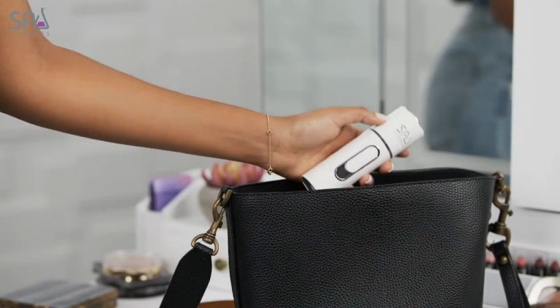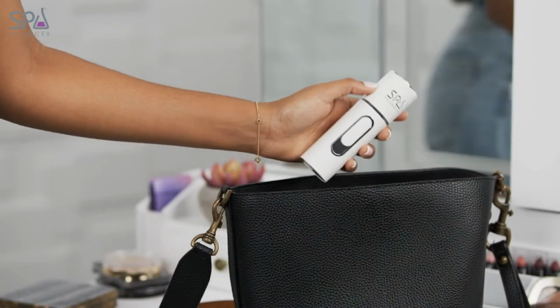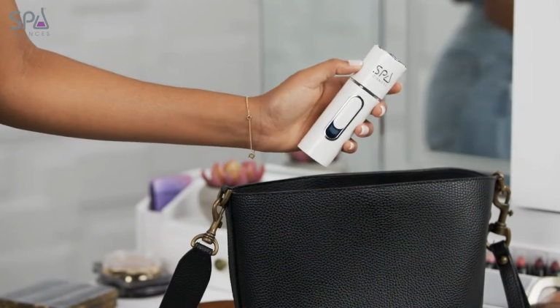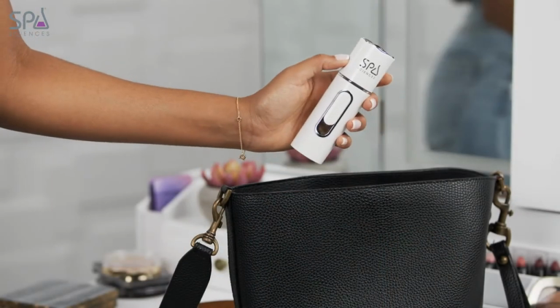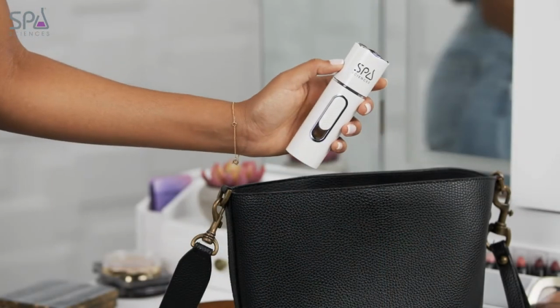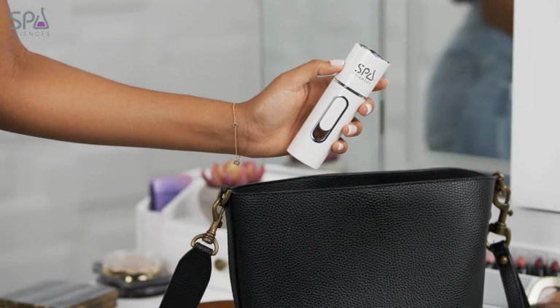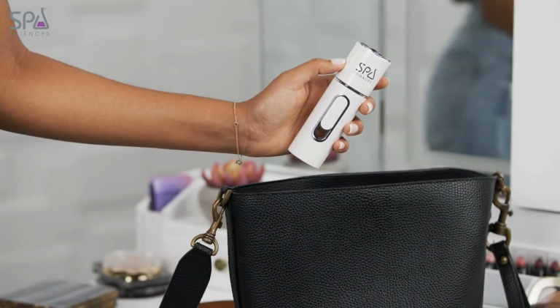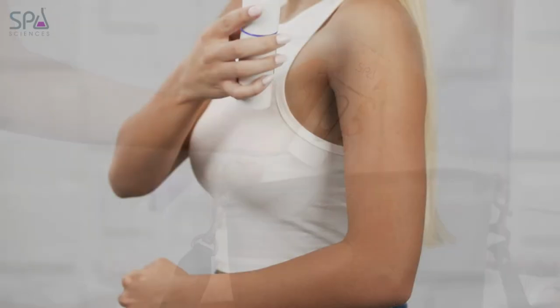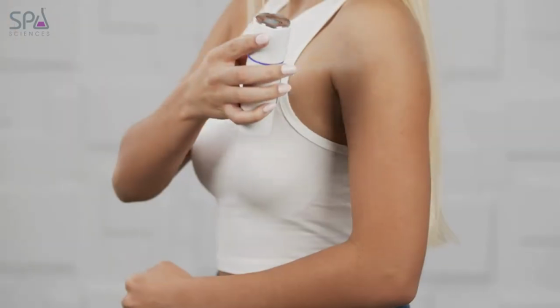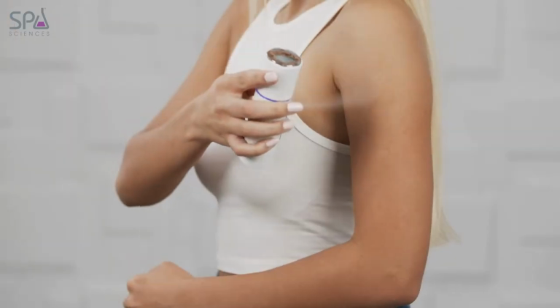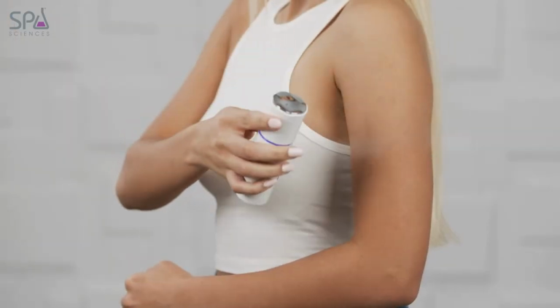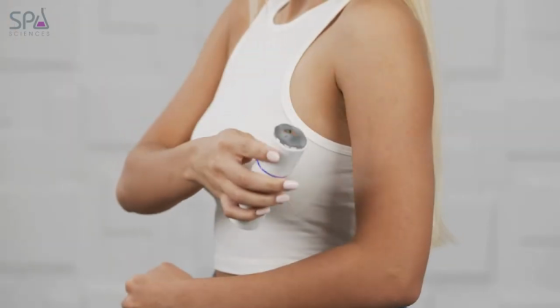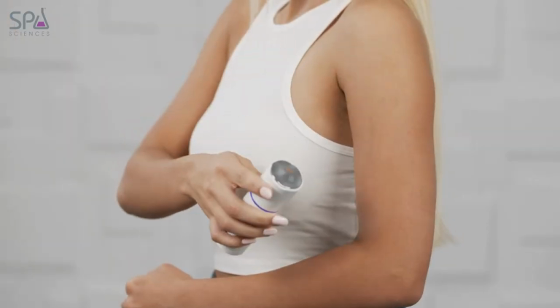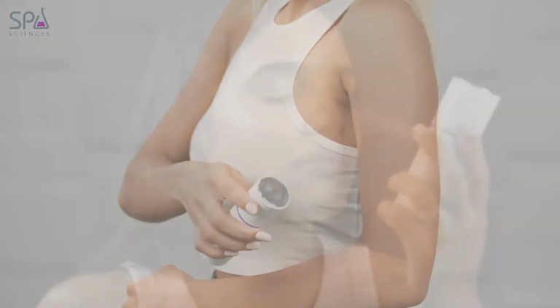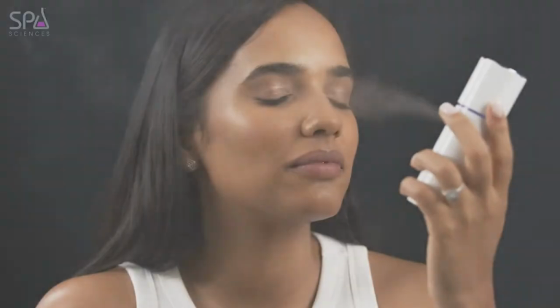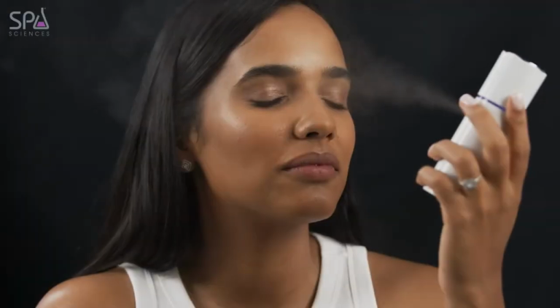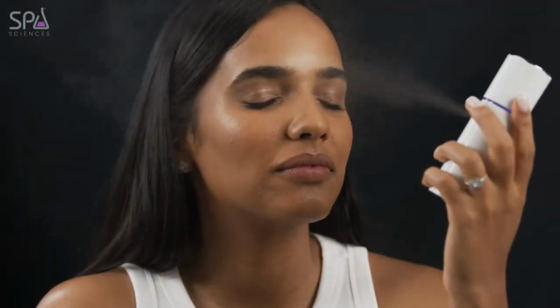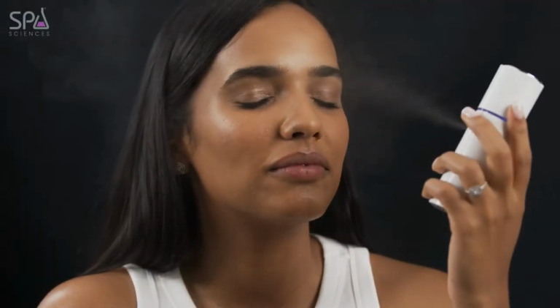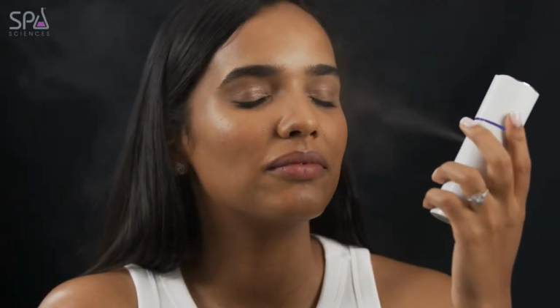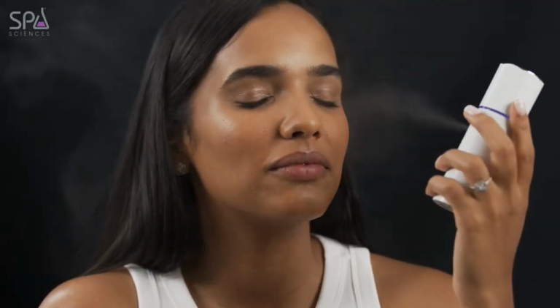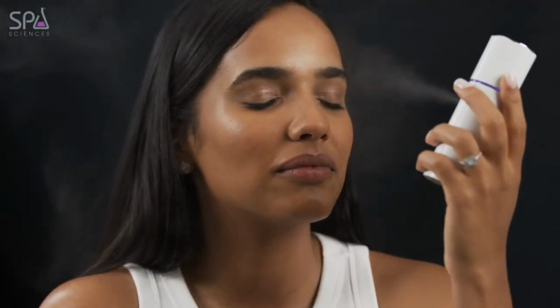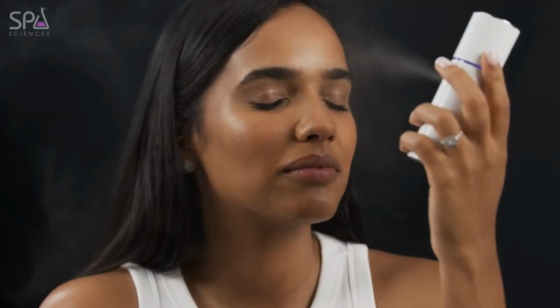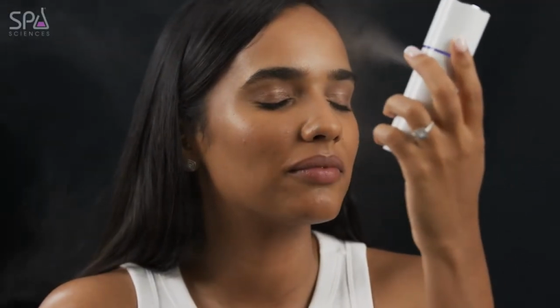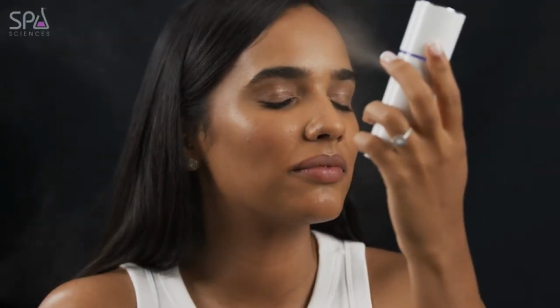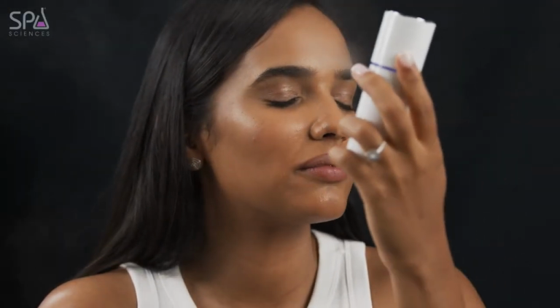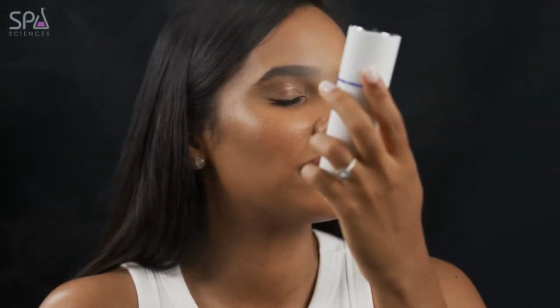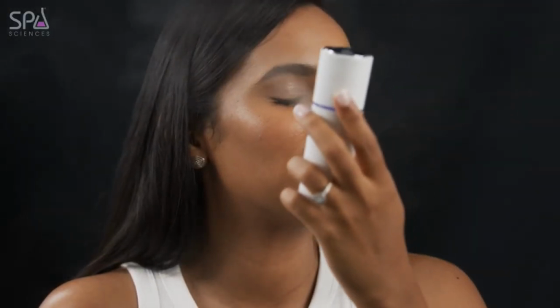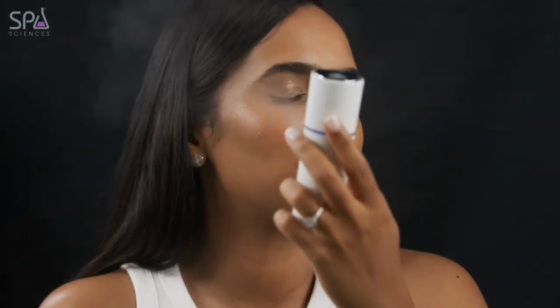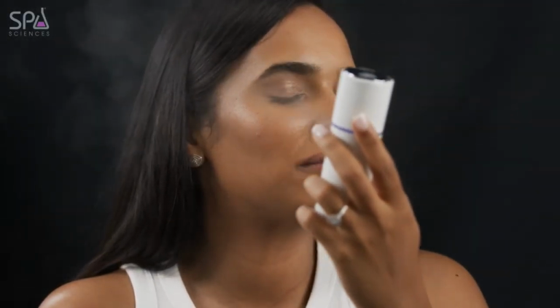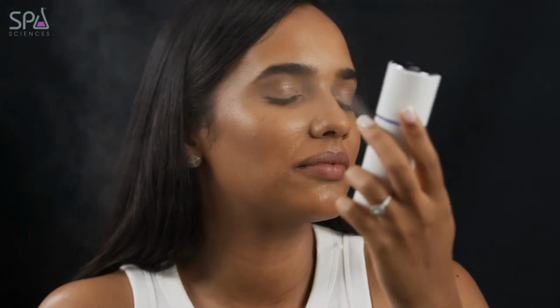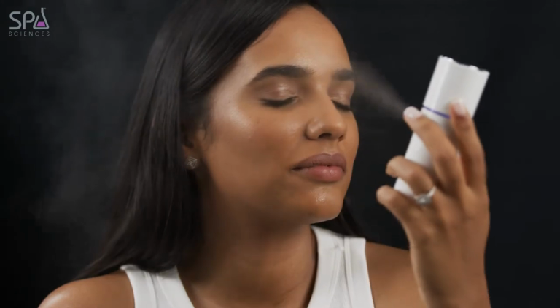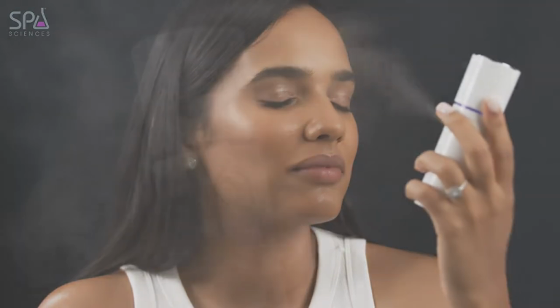Whether you're looking to refresh your skin on the go, relieve a sunburn, or cure your eyelash extensions, you'll love the hydrating capacity of our NanoMister.